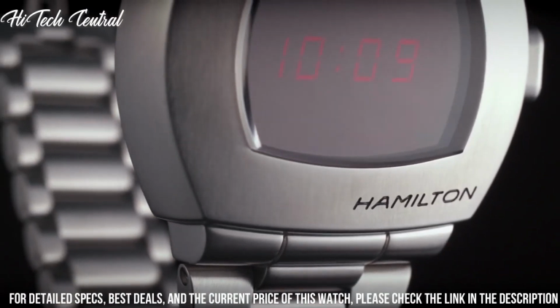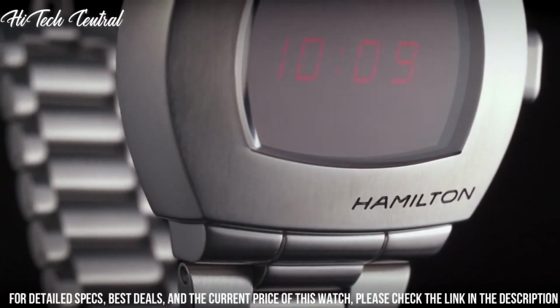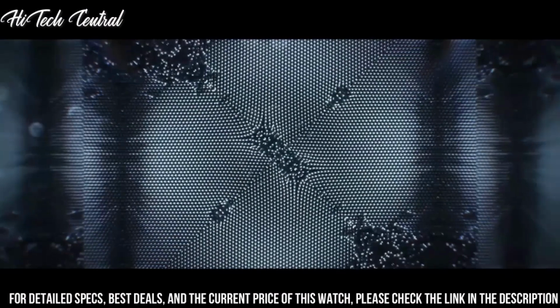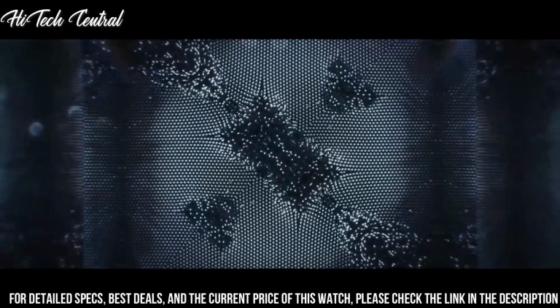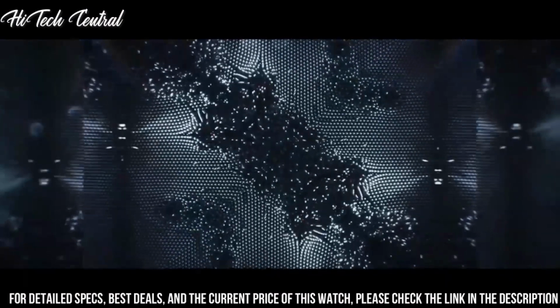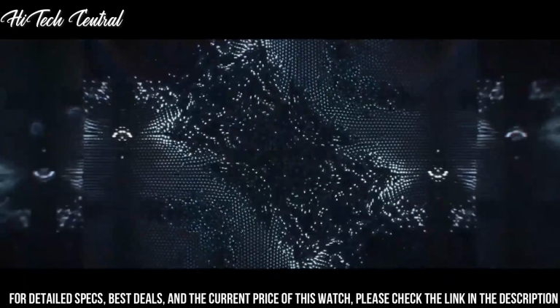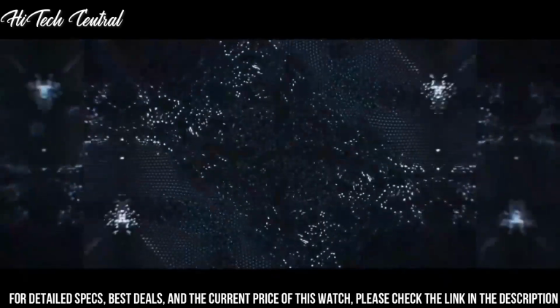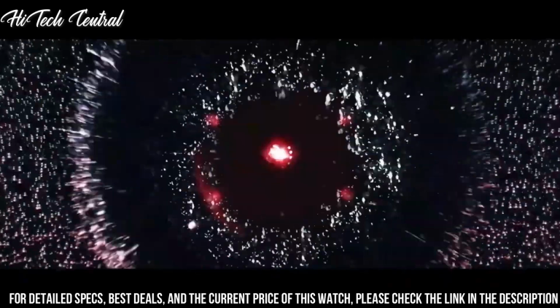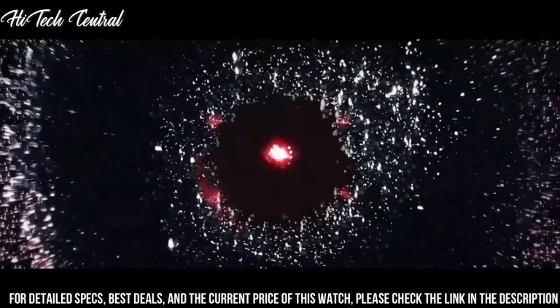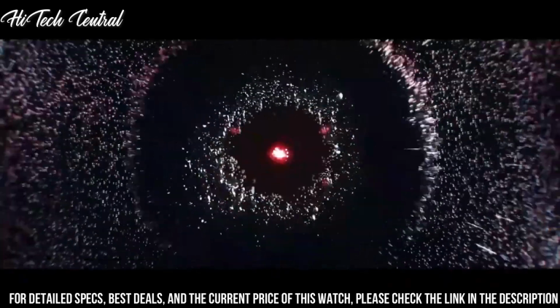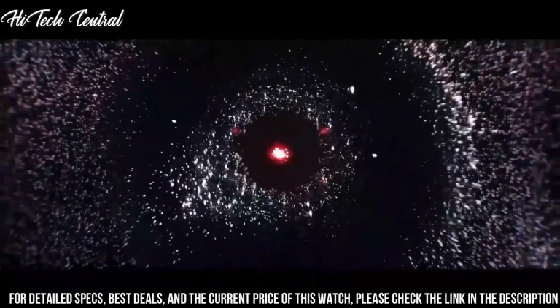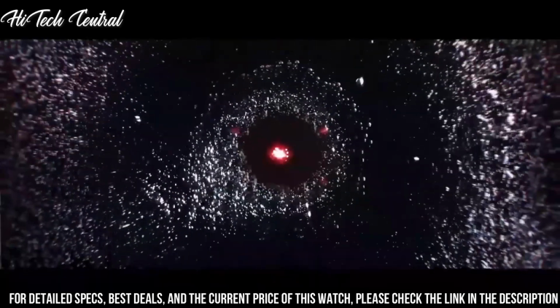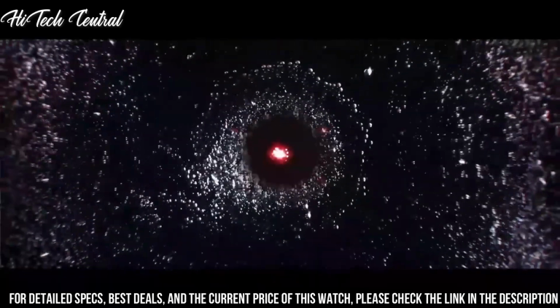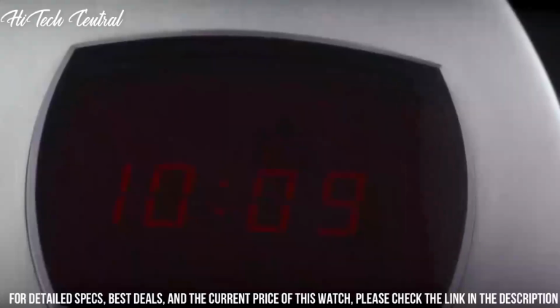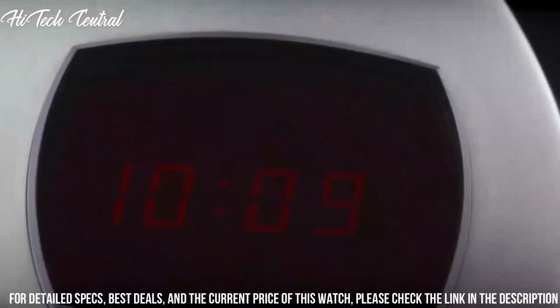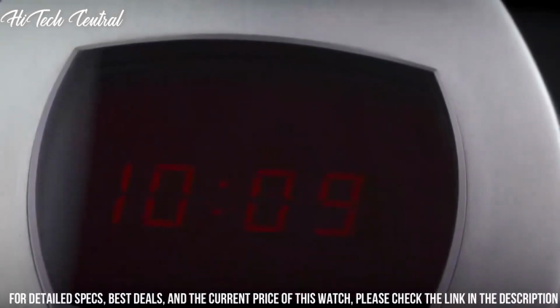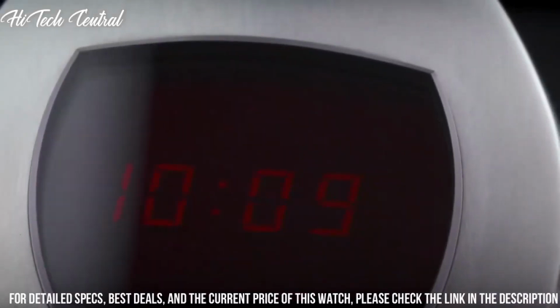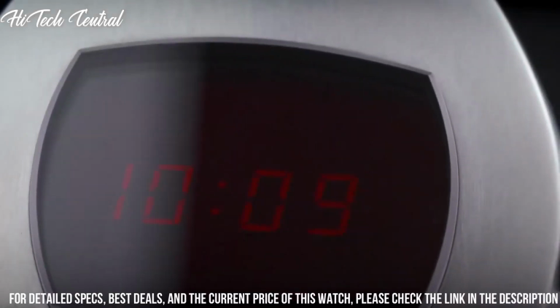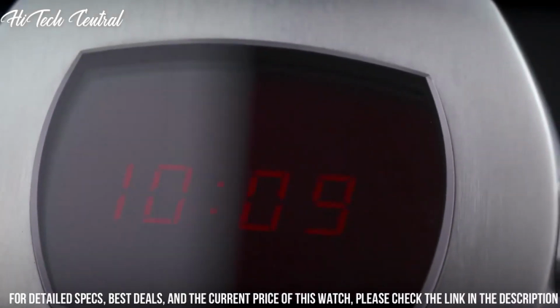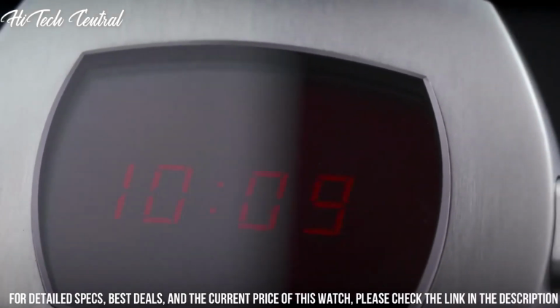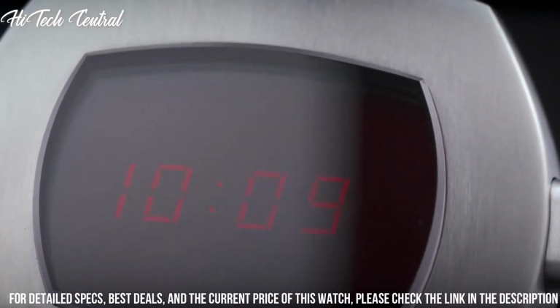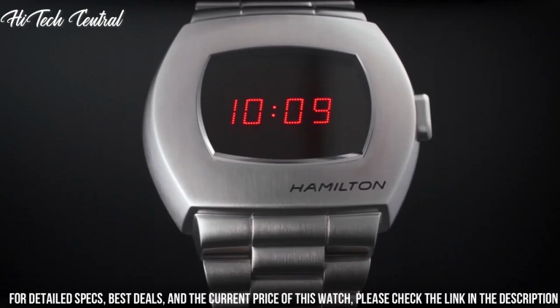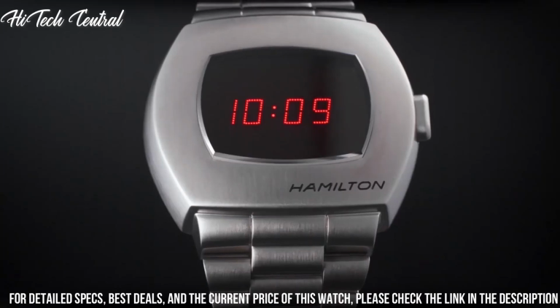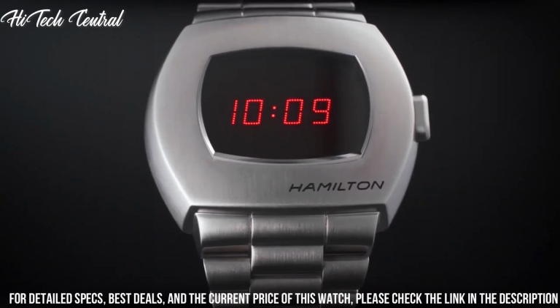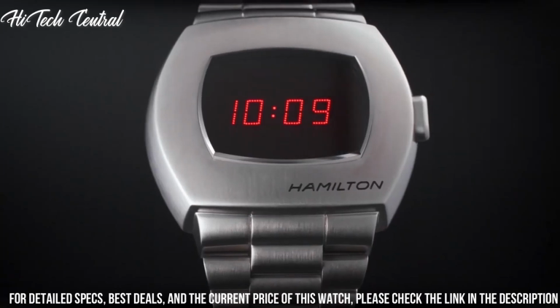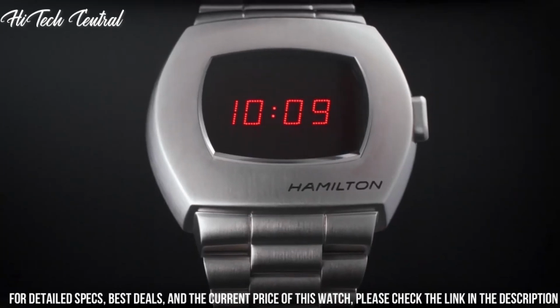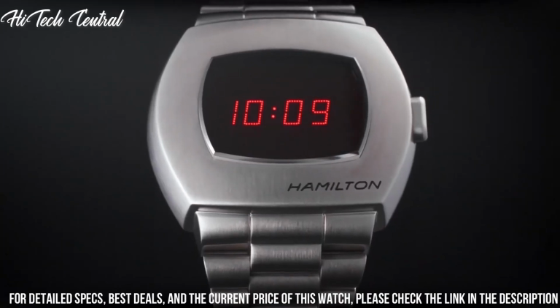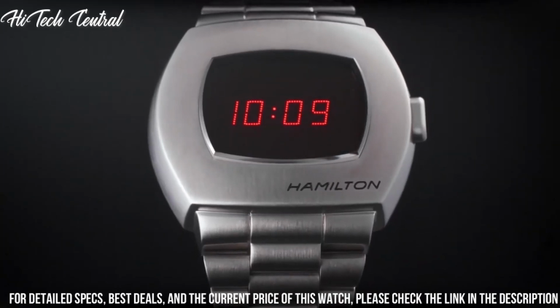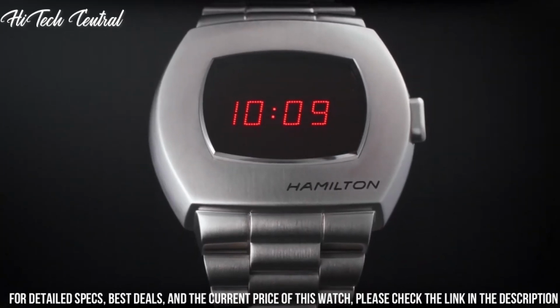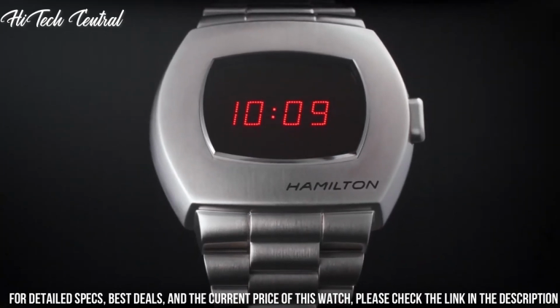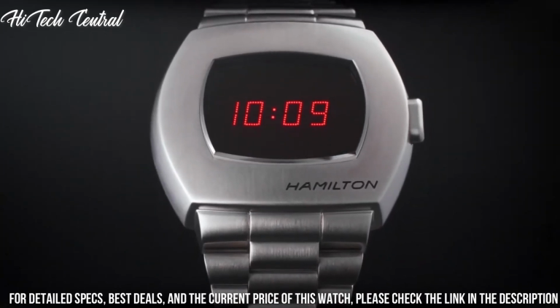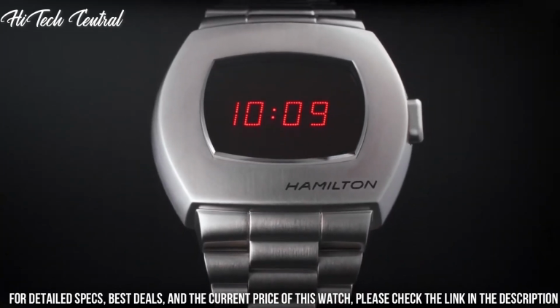American Classic PSR series, sport watch style.